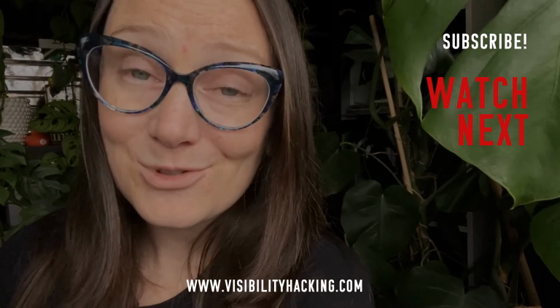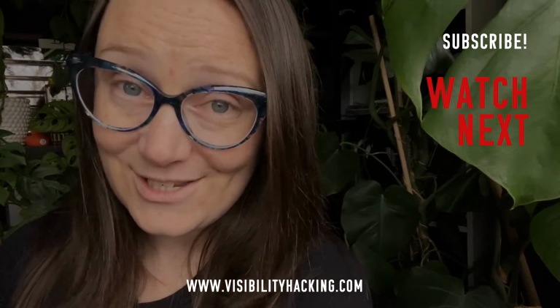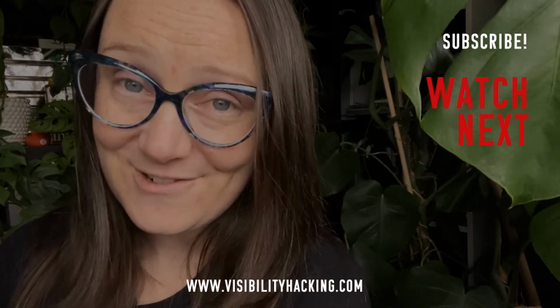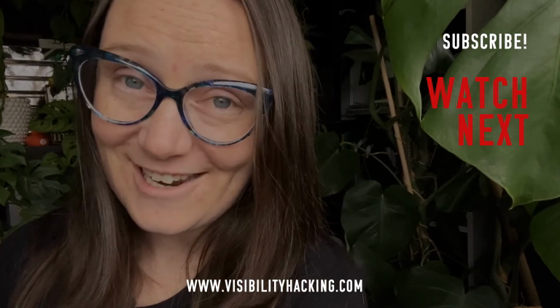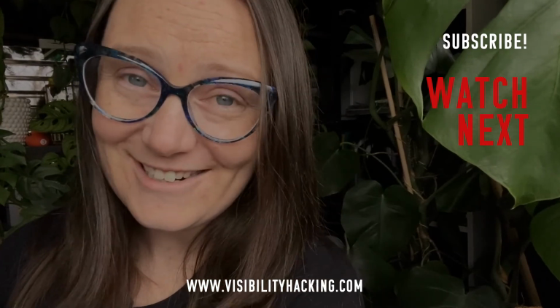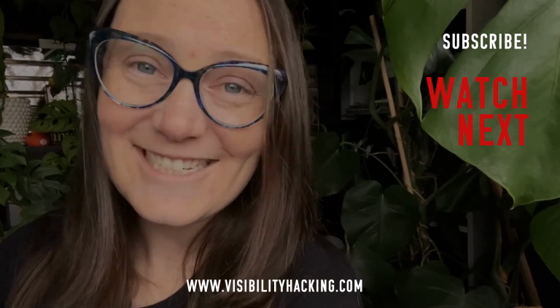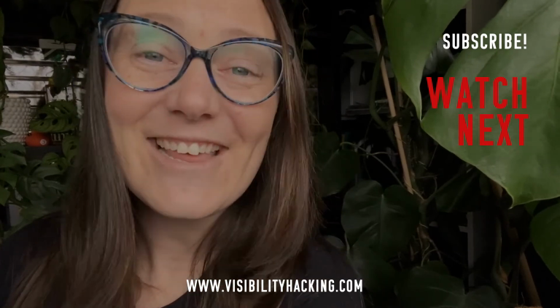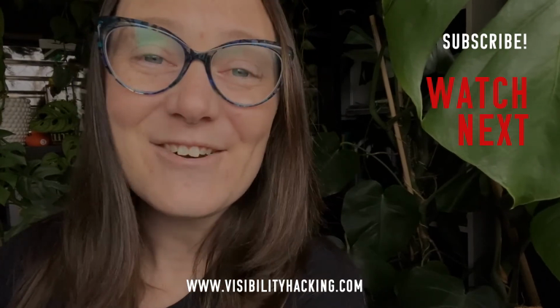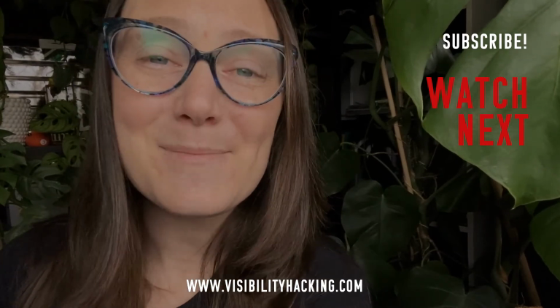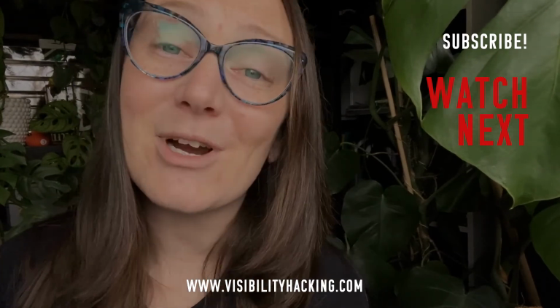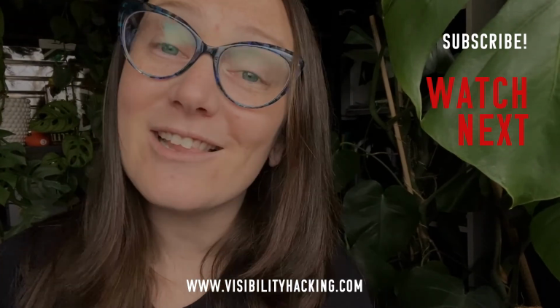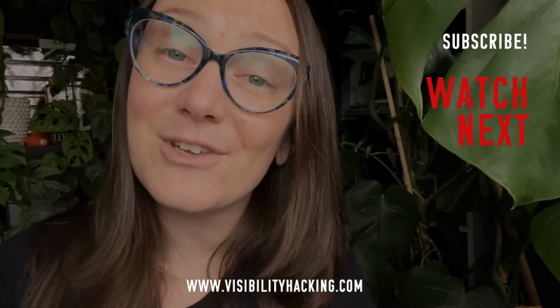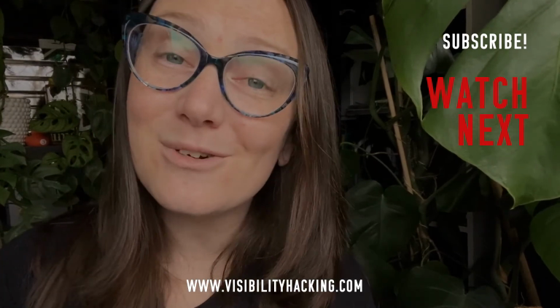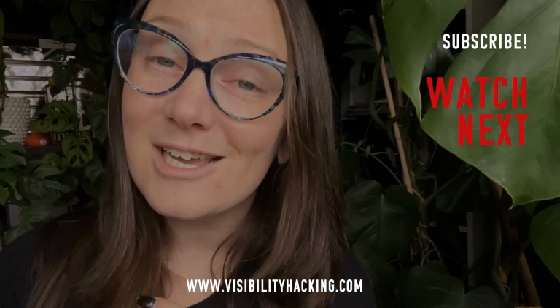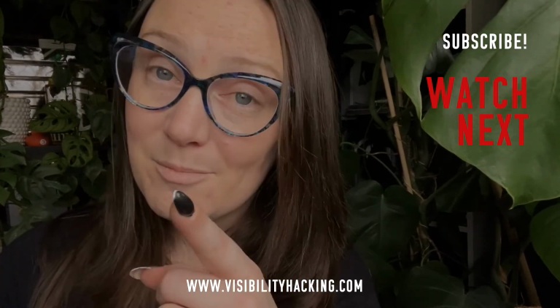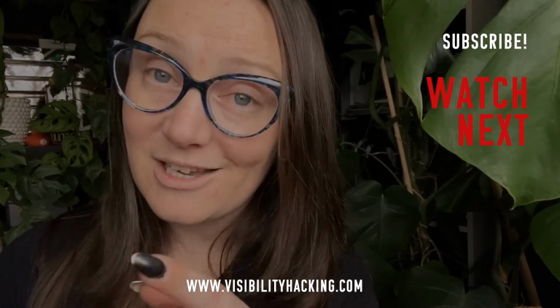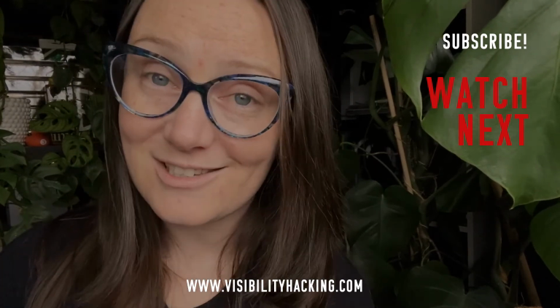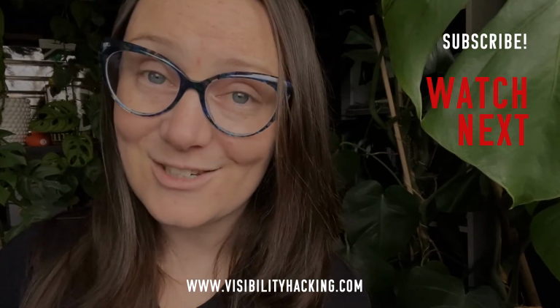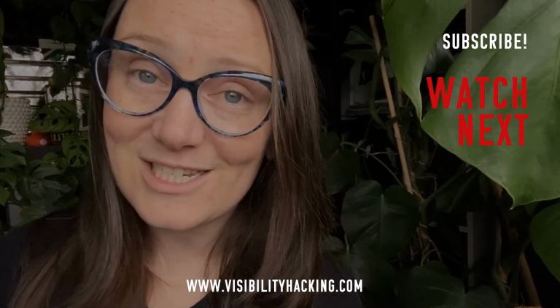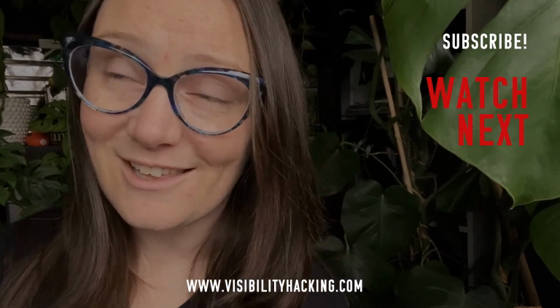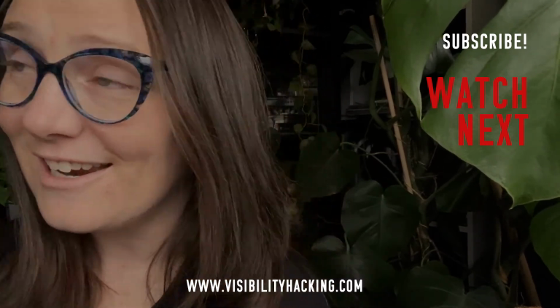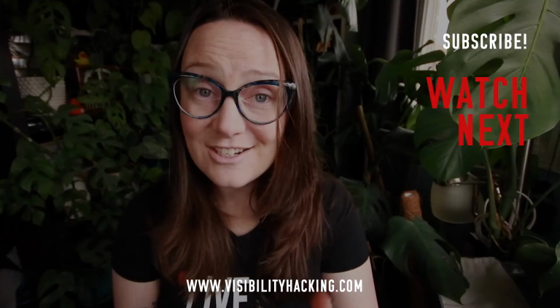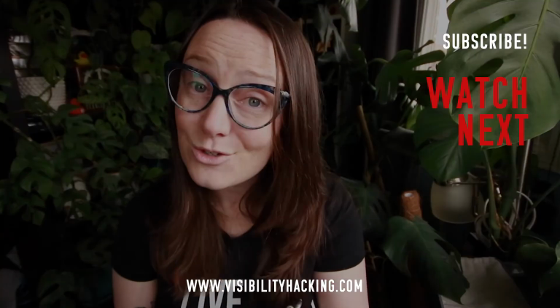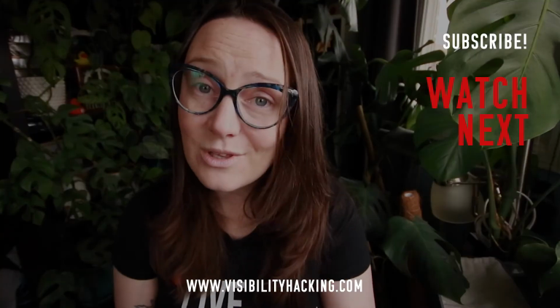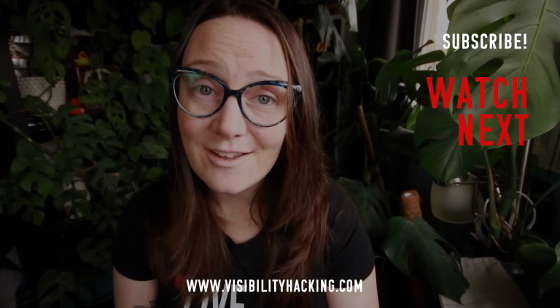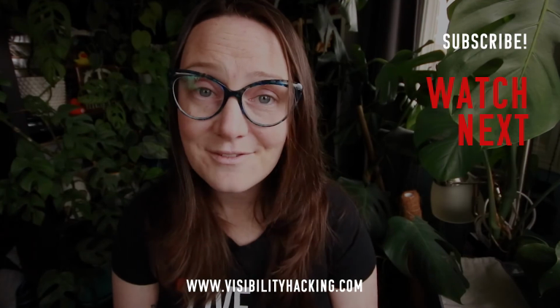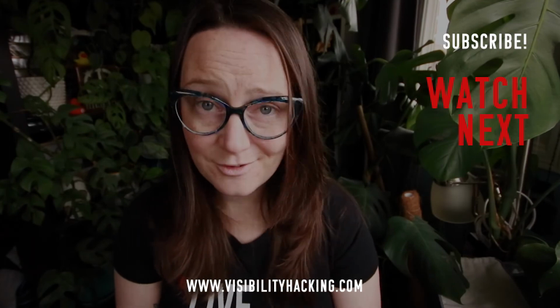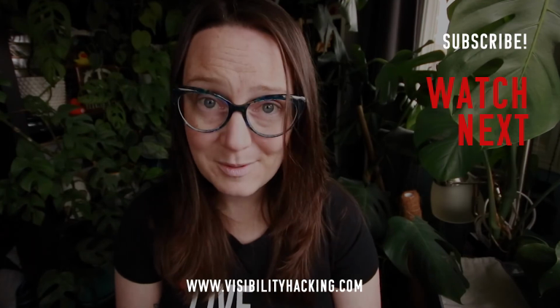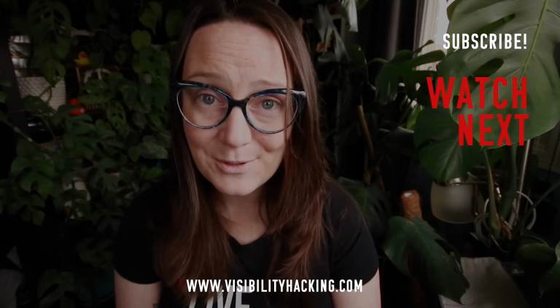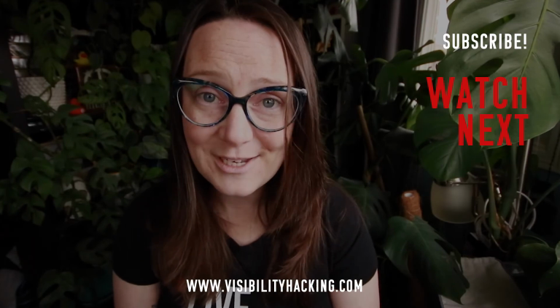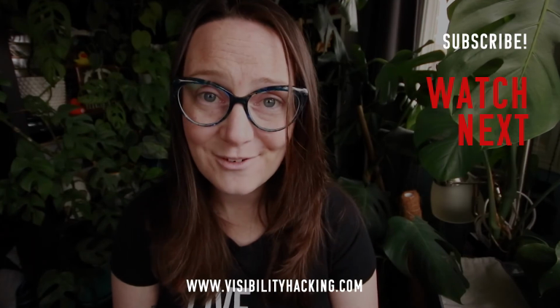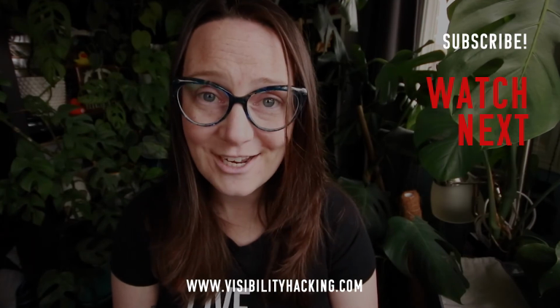We'll see you over there. Until then, remember, I love you. Be excellent to each other, and just go live — your people are waiting for you.